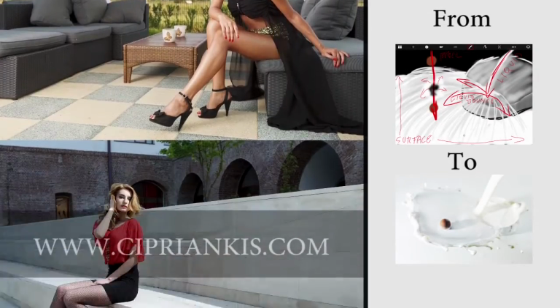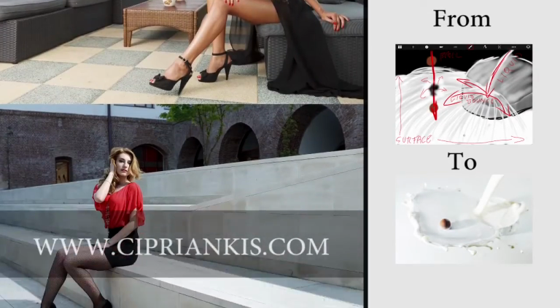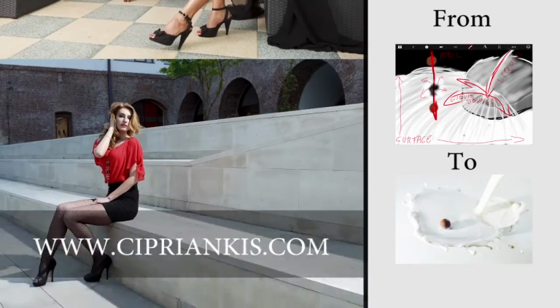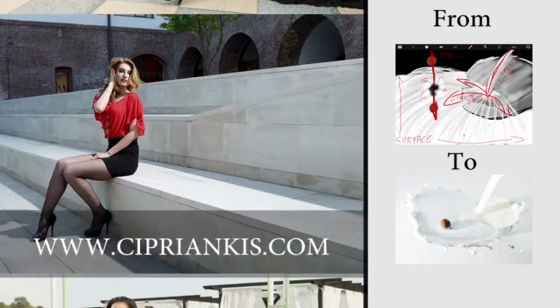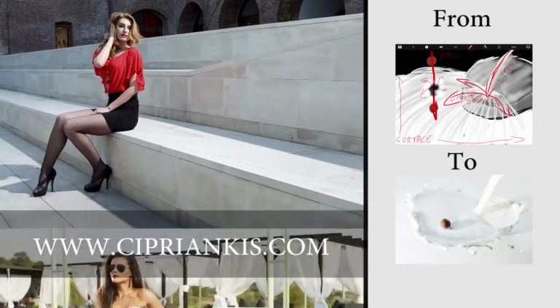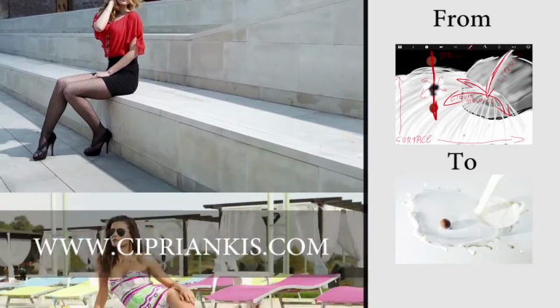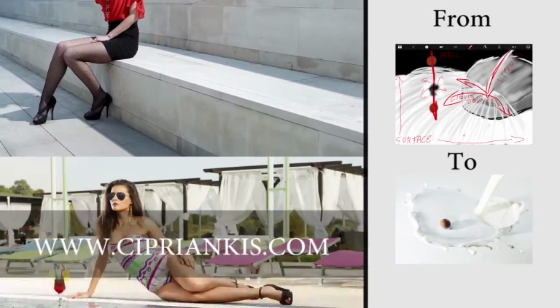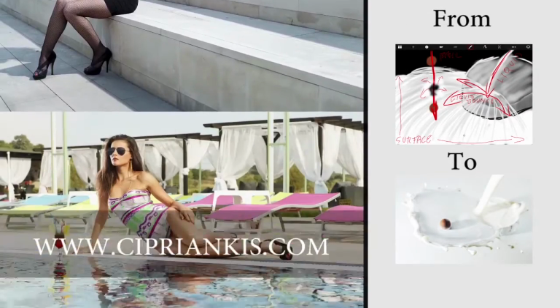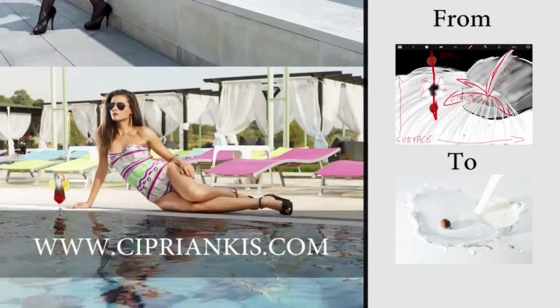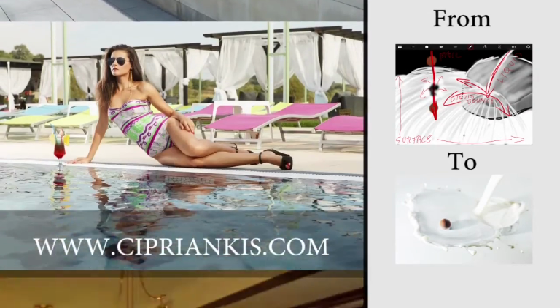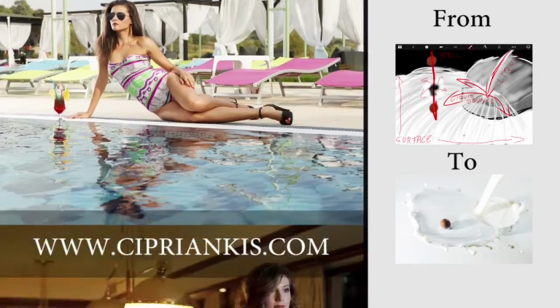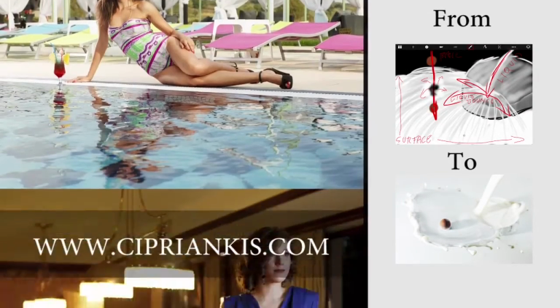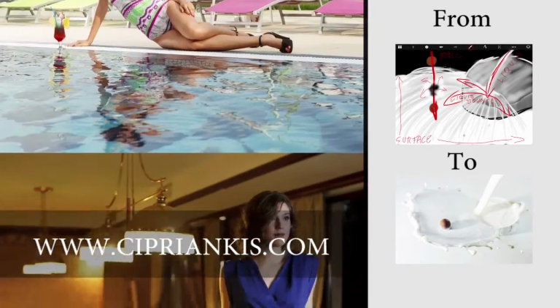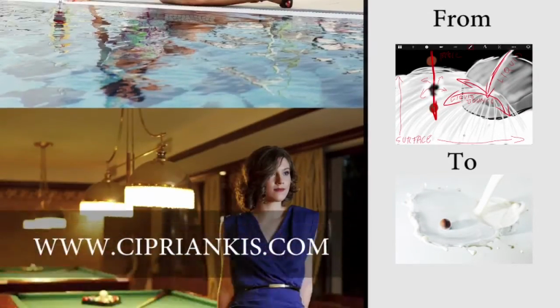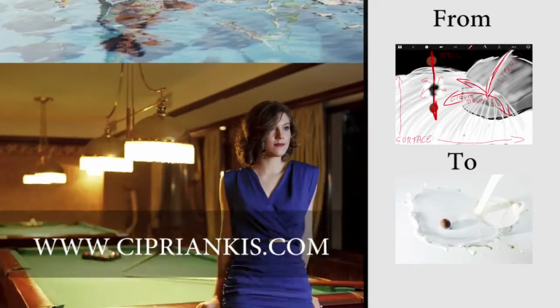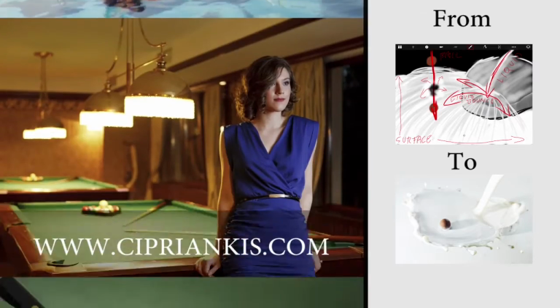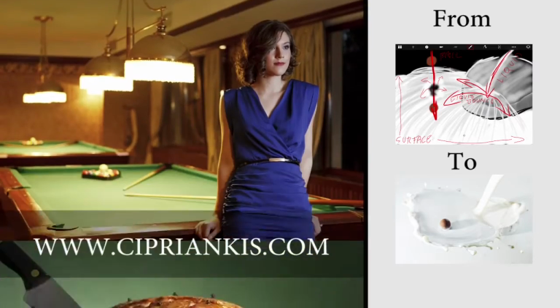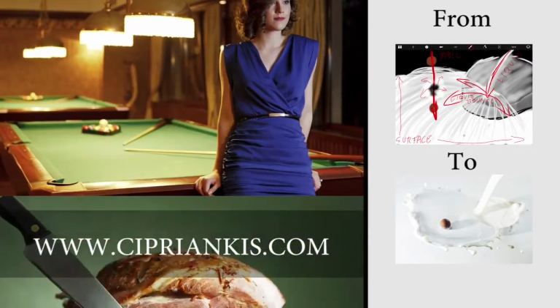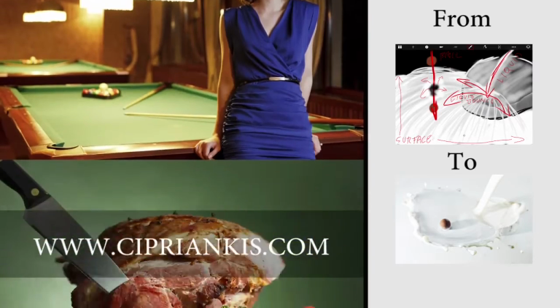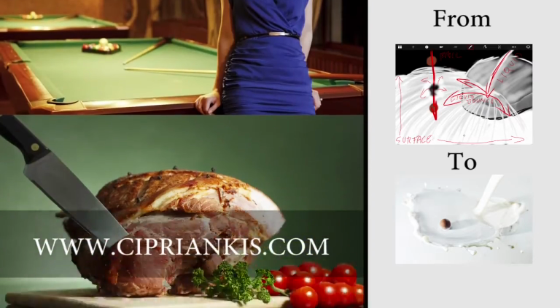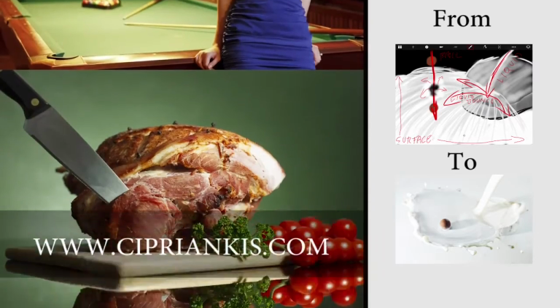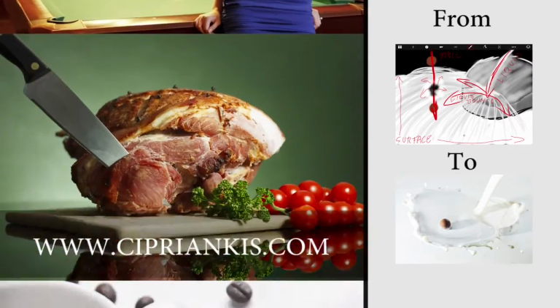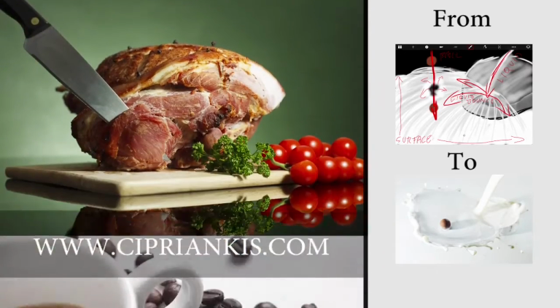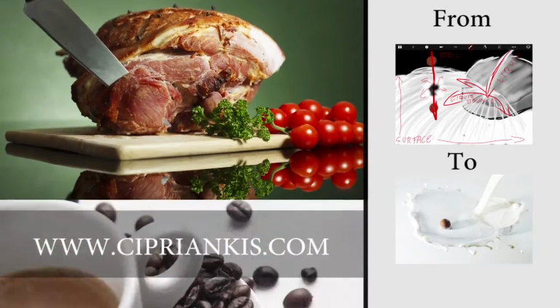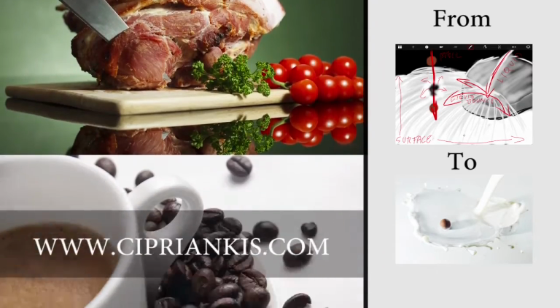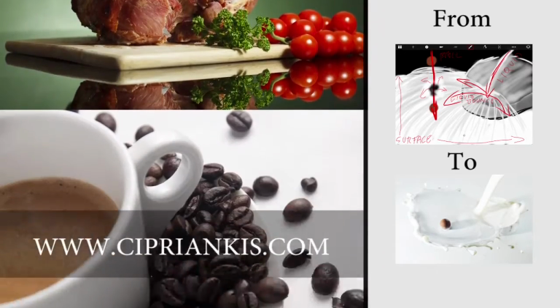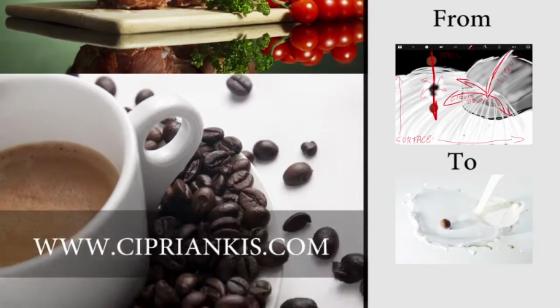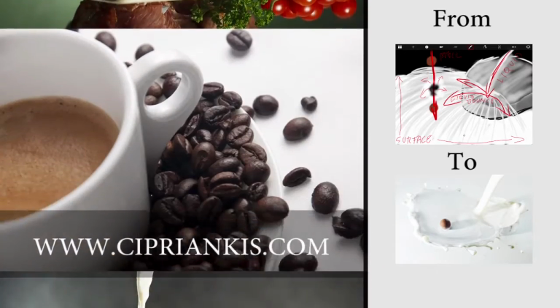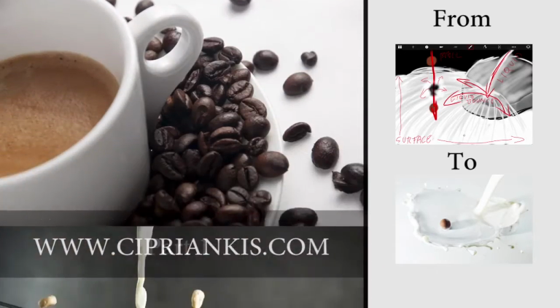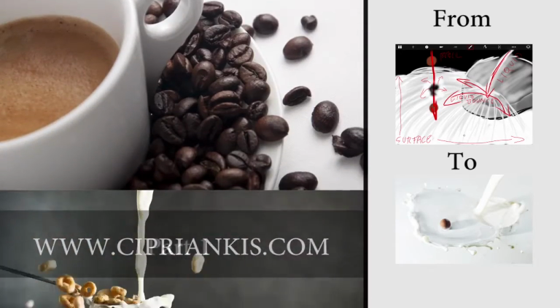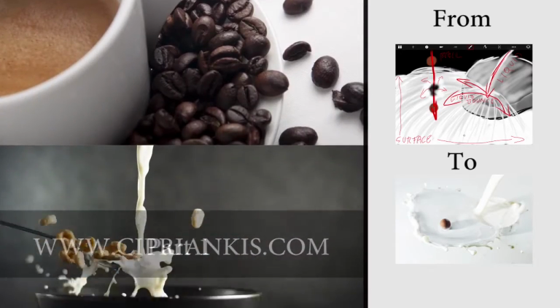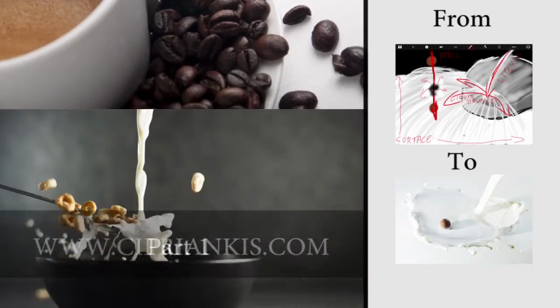Hello everybody, my name is Subrim. I will walk you through this tutorial to obtain the image you see on the right corner.